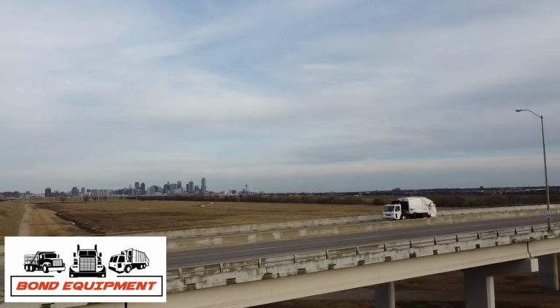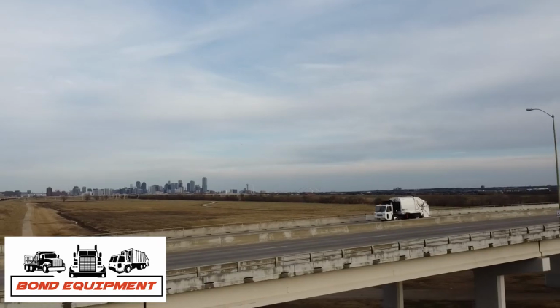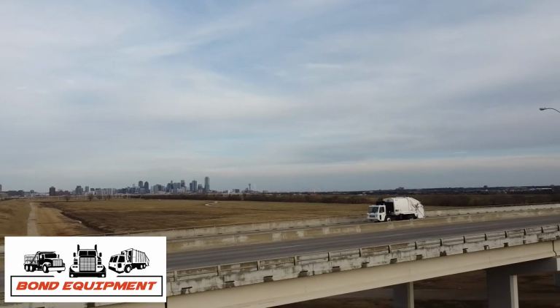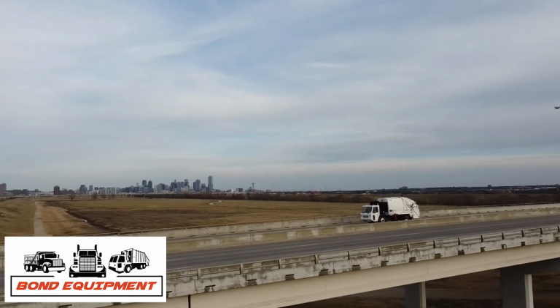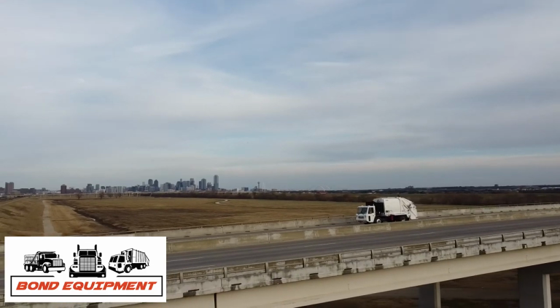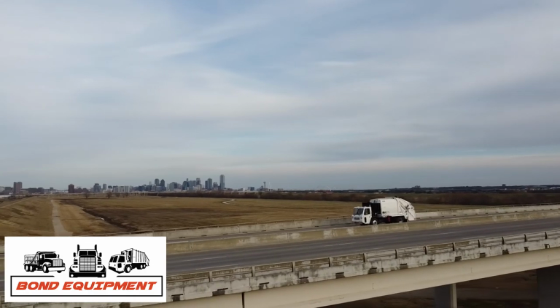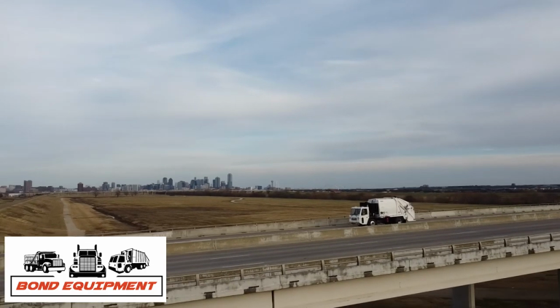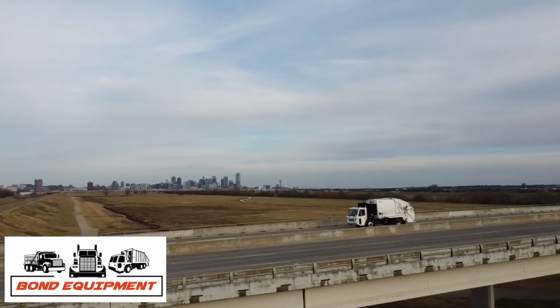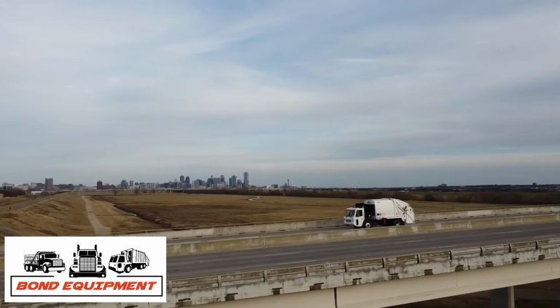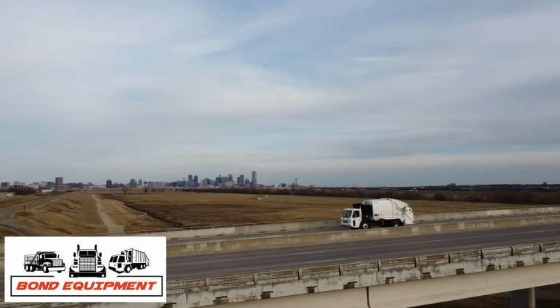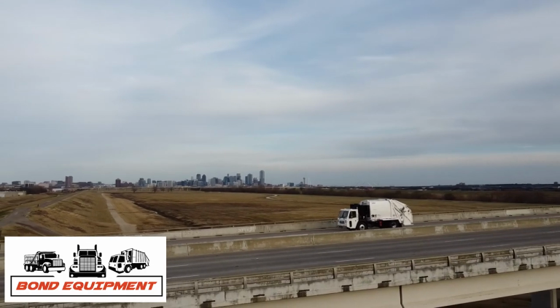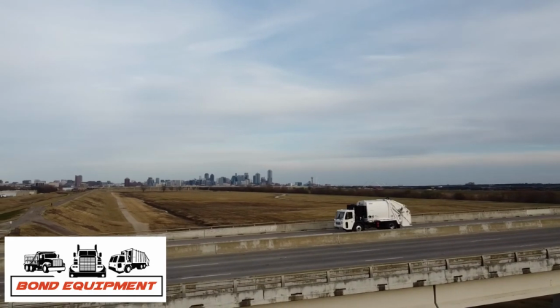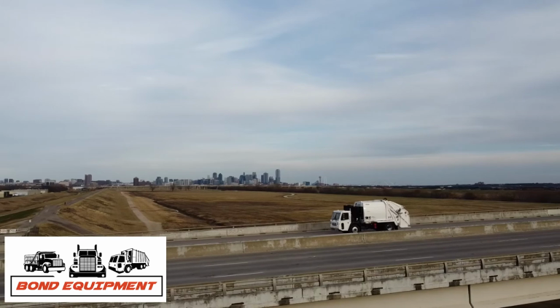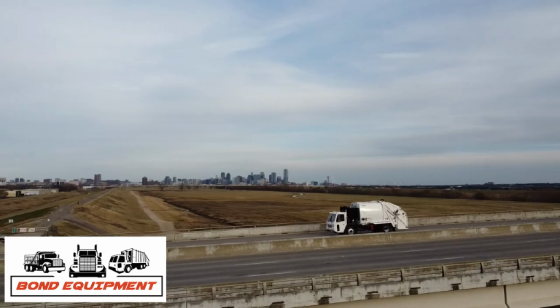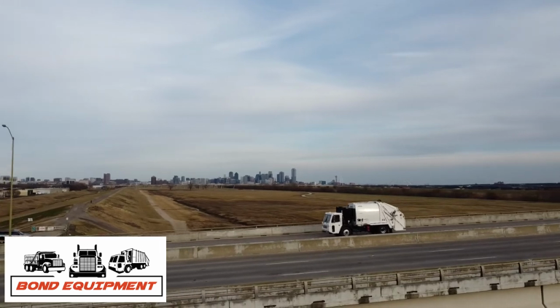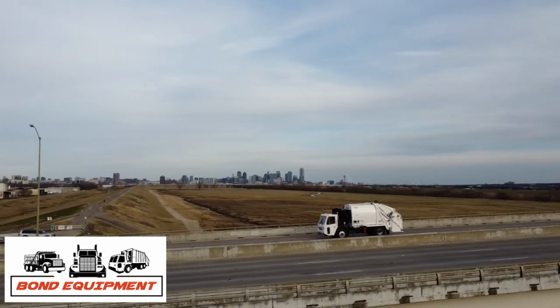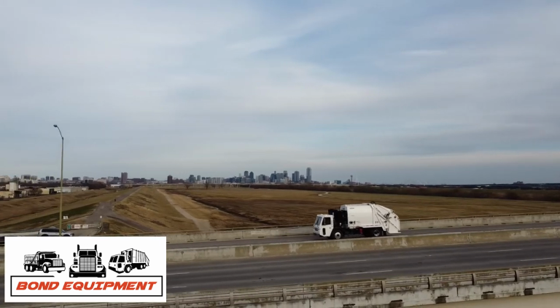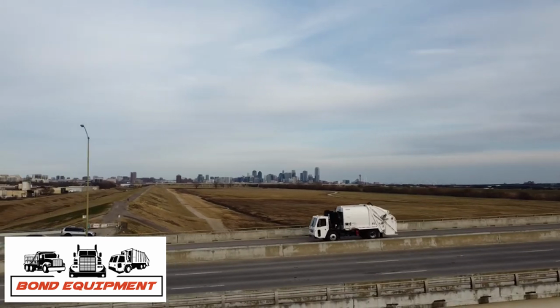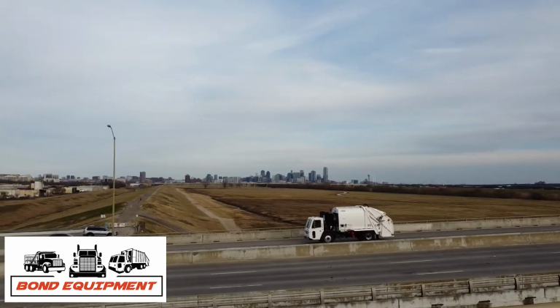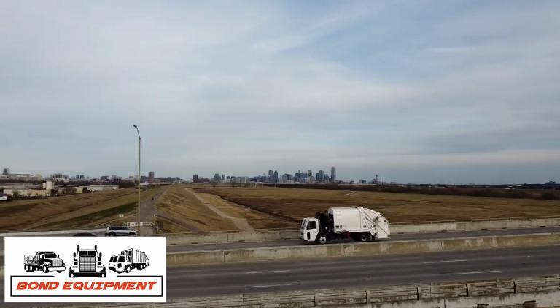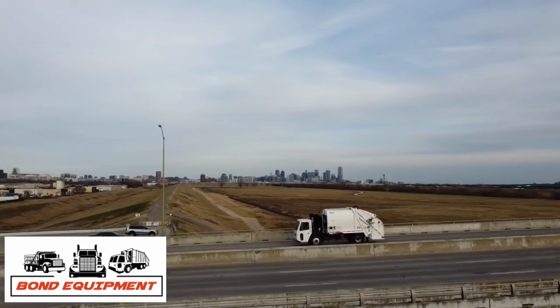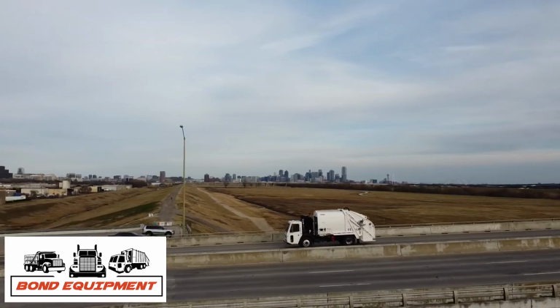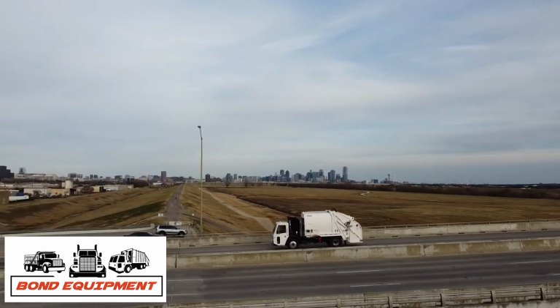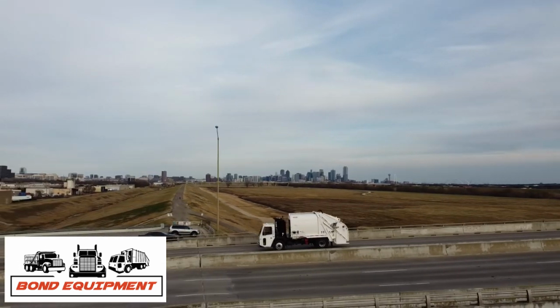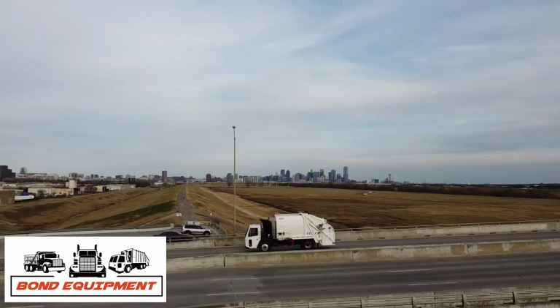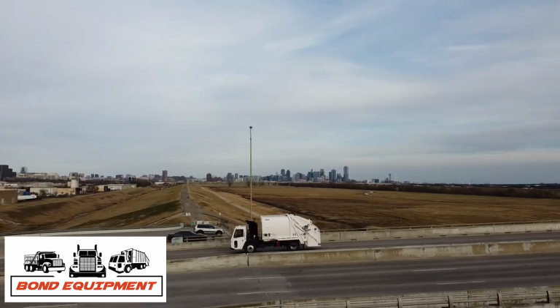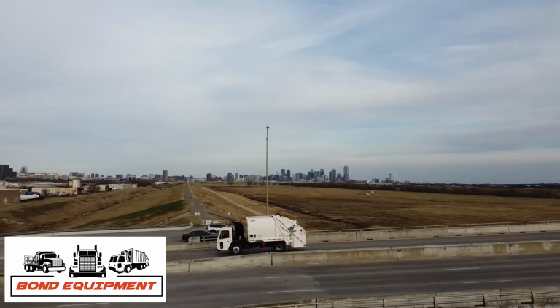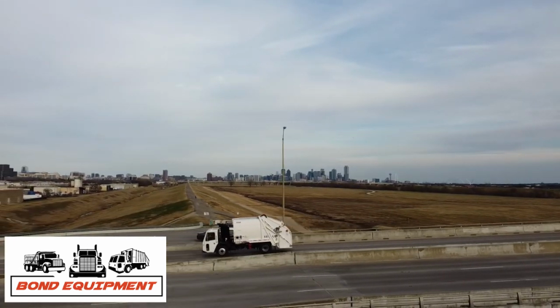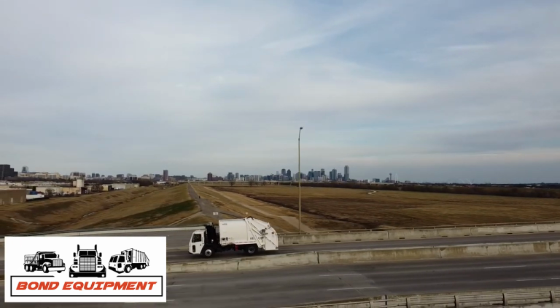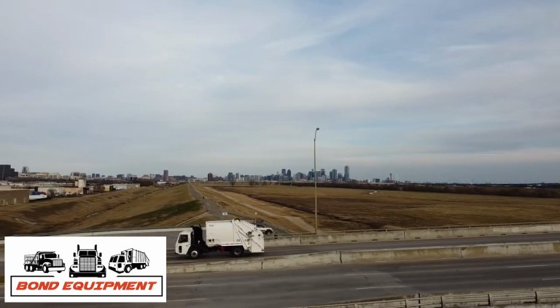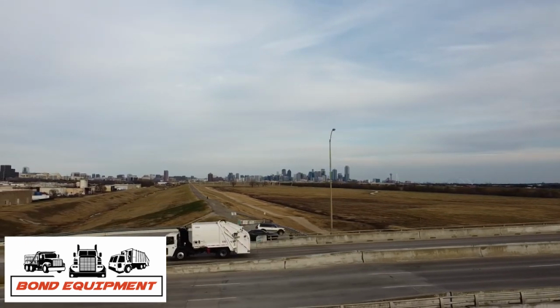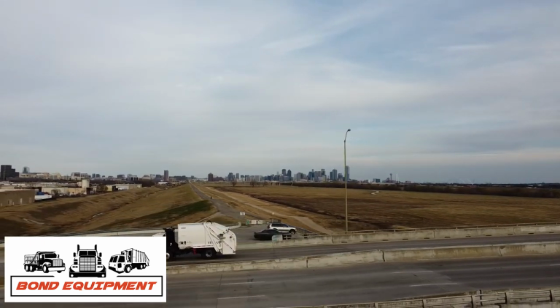Contact Bond Equipment, the North Texas Crane Carrier dealer, for information on the Crane Carrier Model L&T and its options.